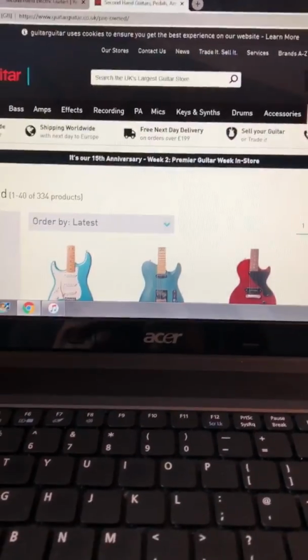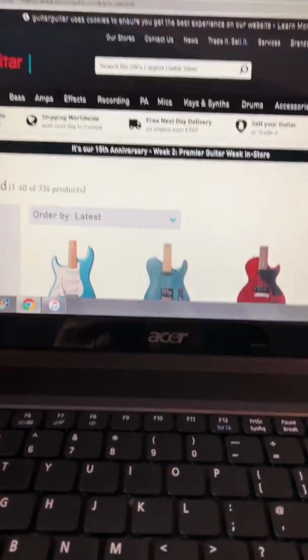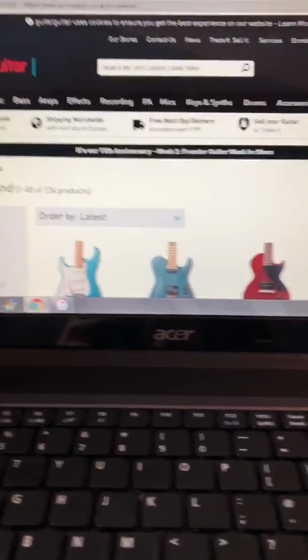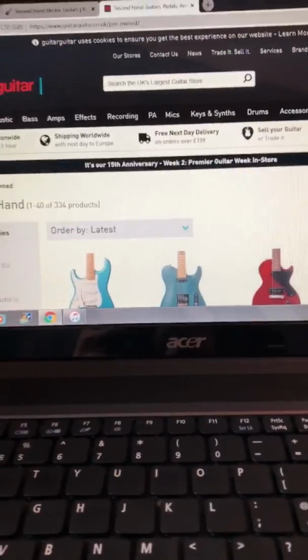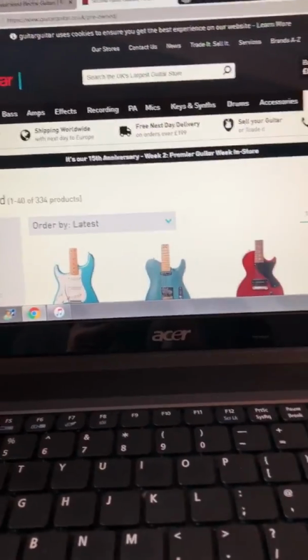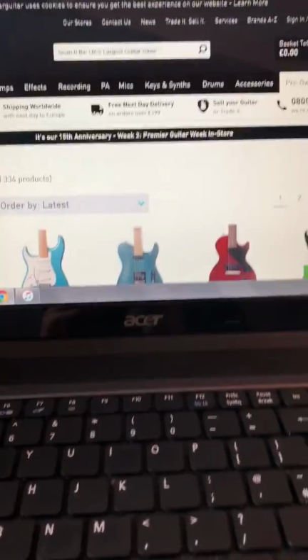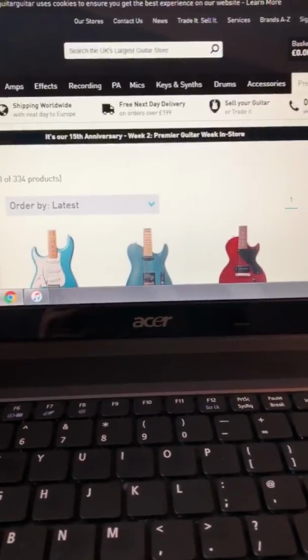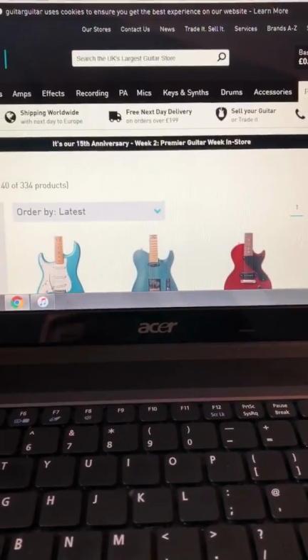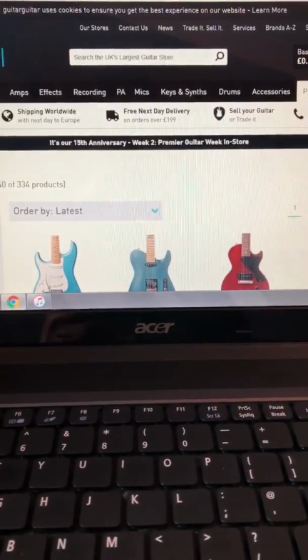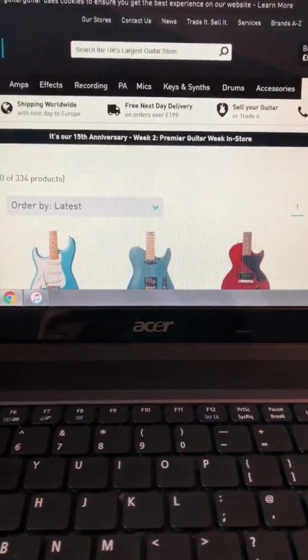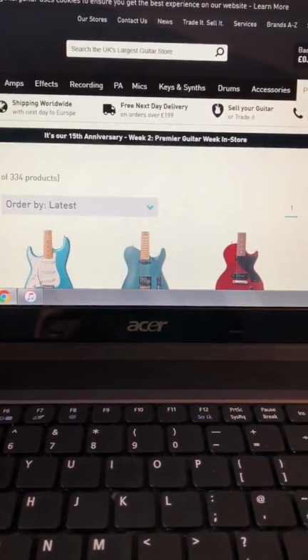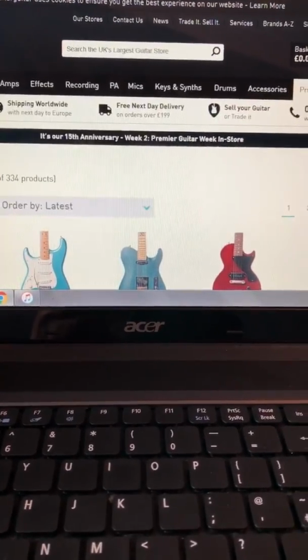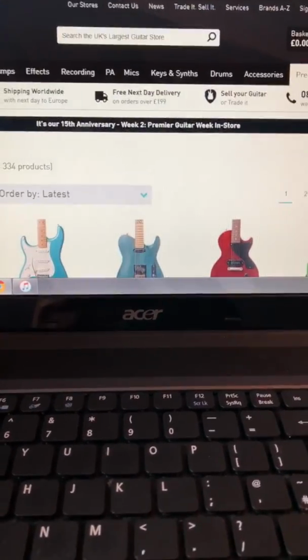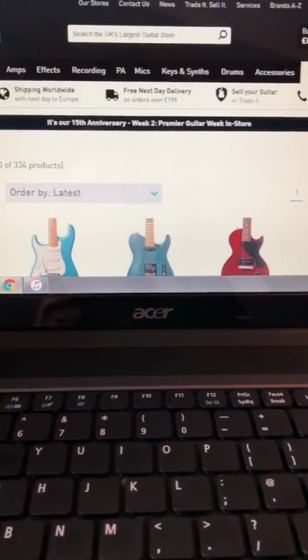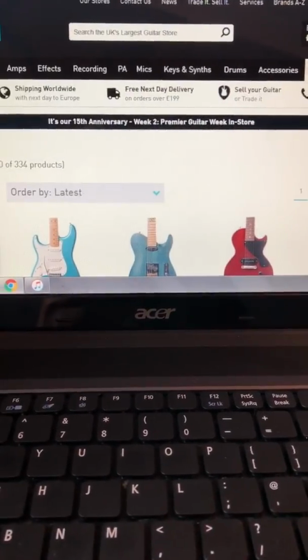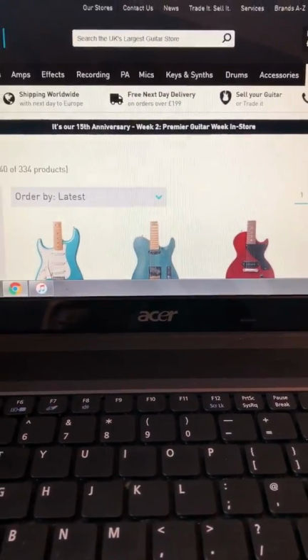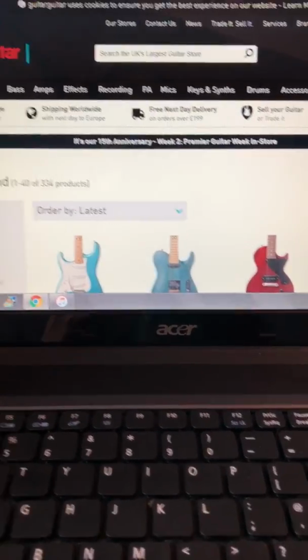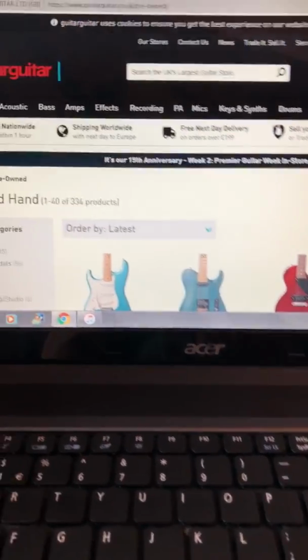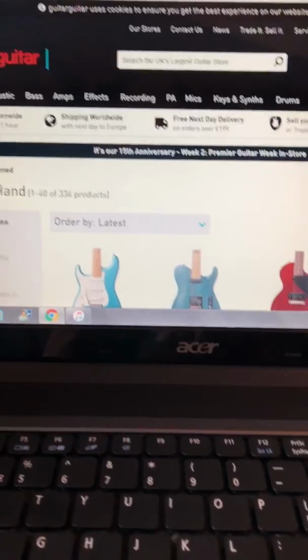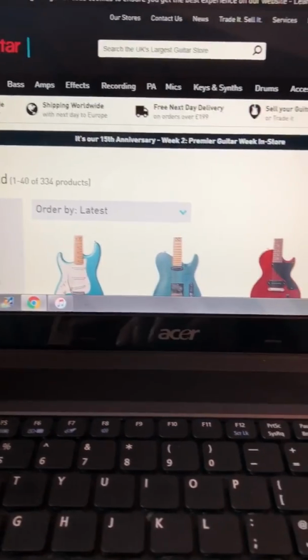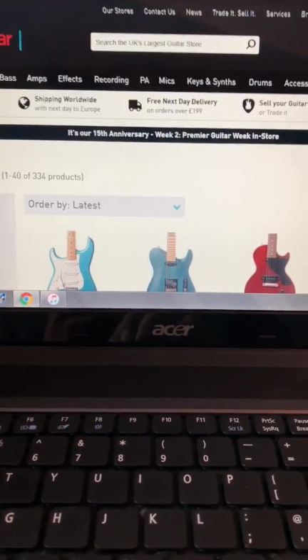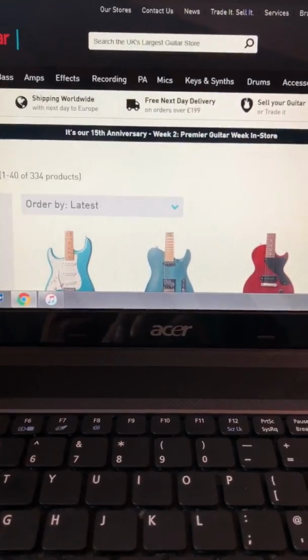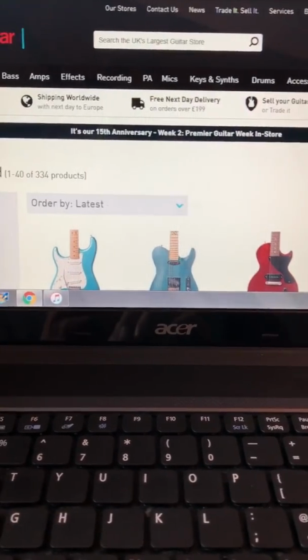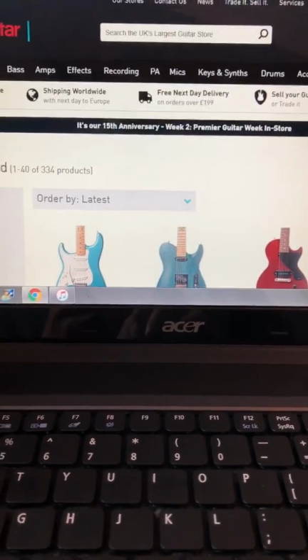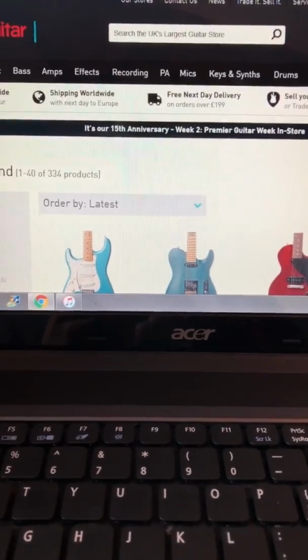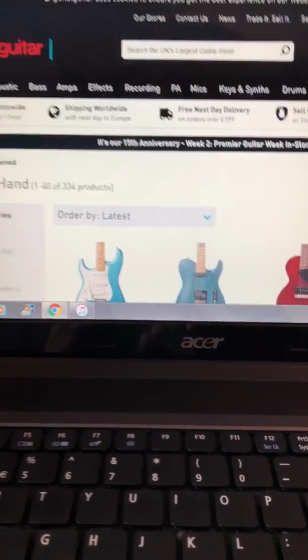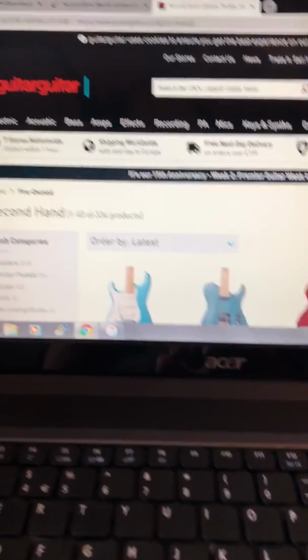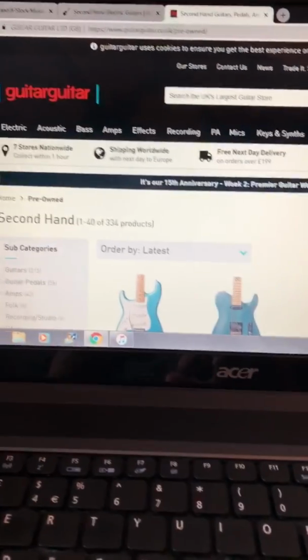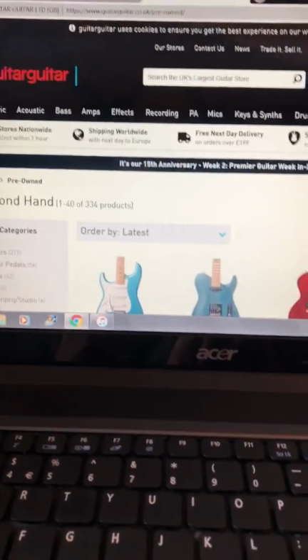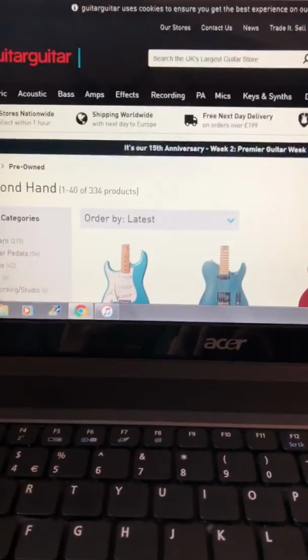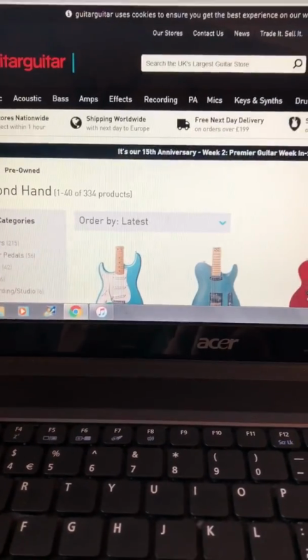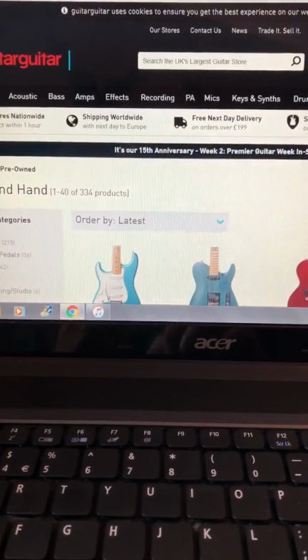Alright kids, I thought we'd have a look and see what second-hand bargains there are in the guitar world today. So without further ado, let's have a look.